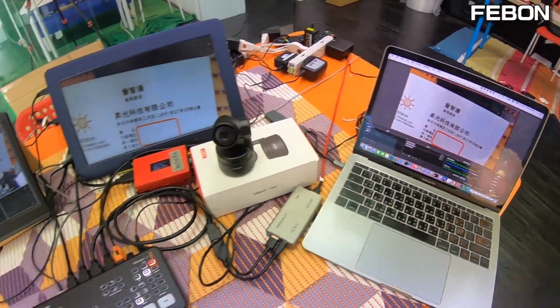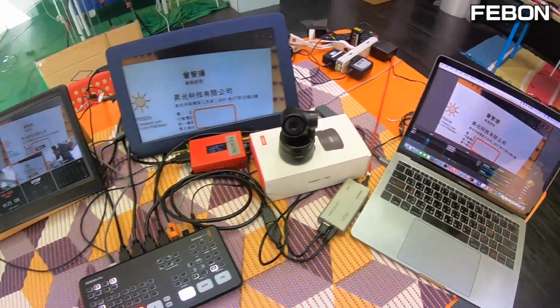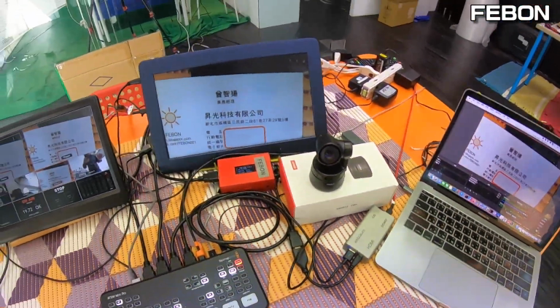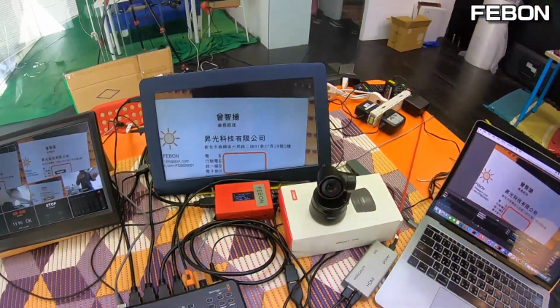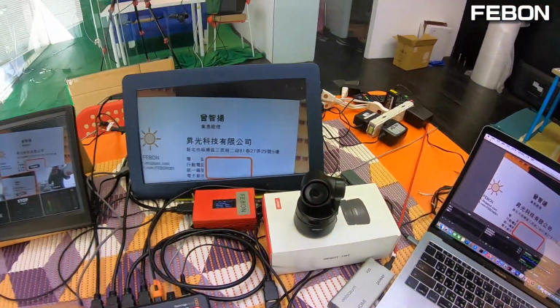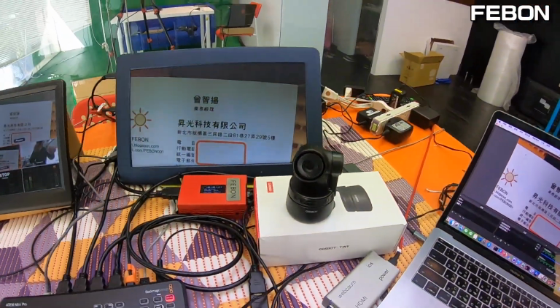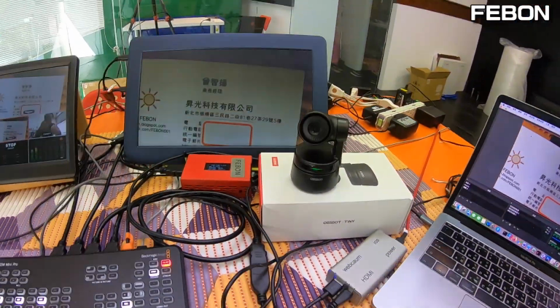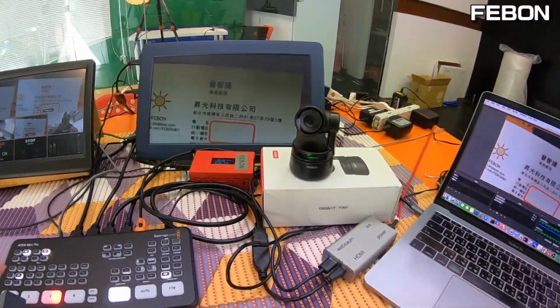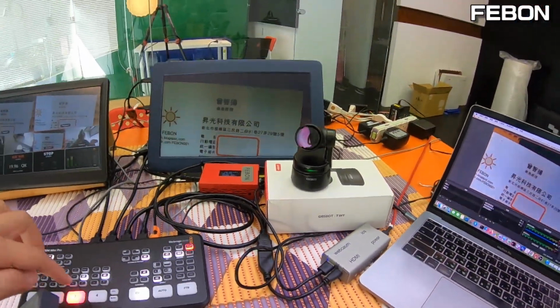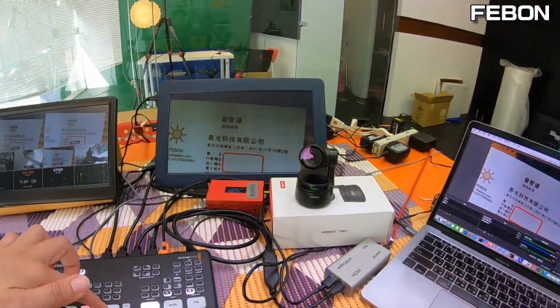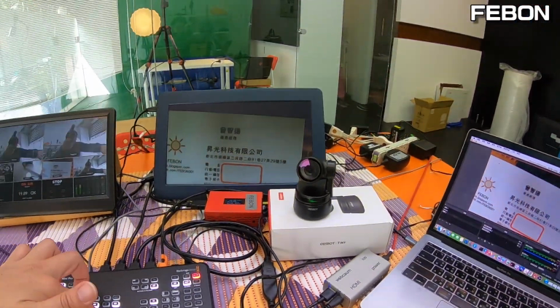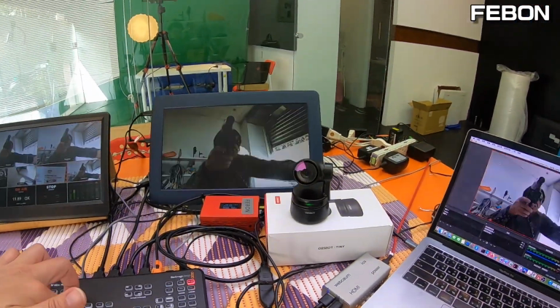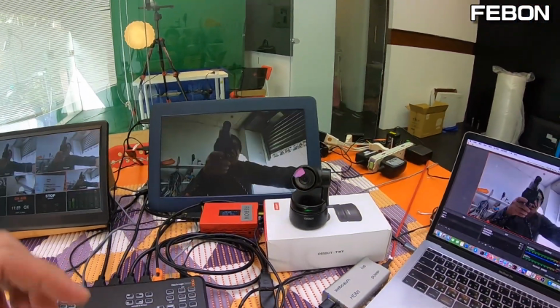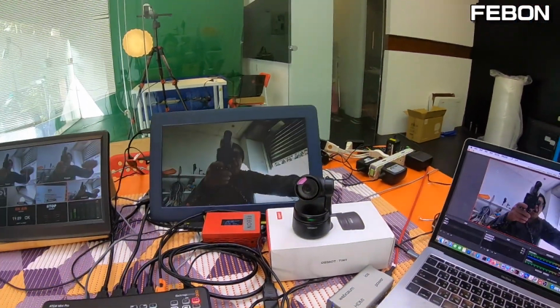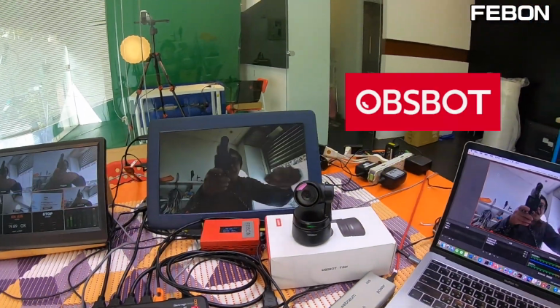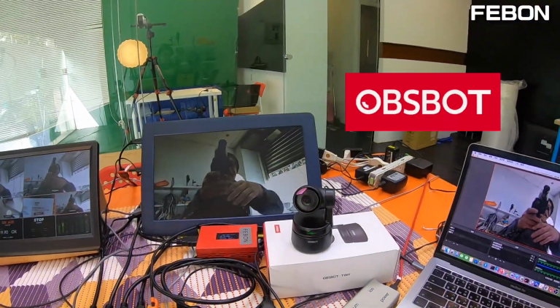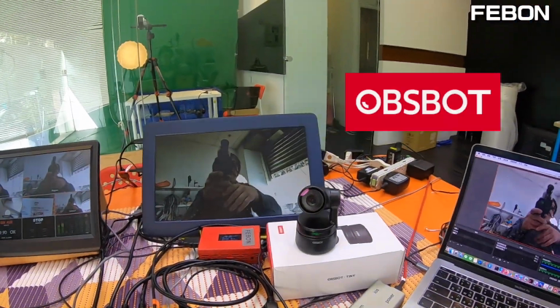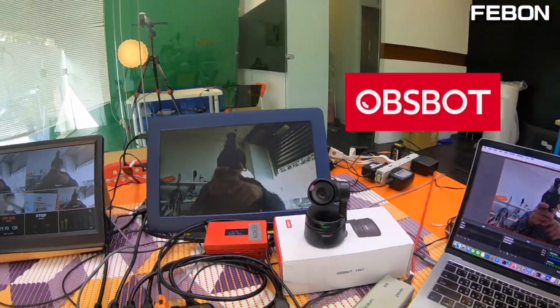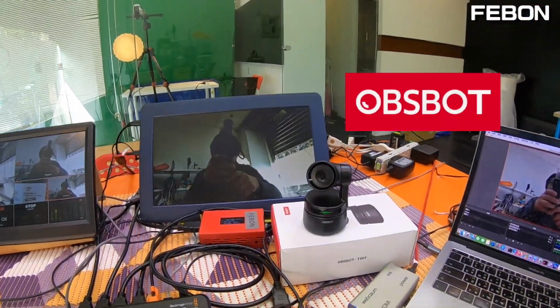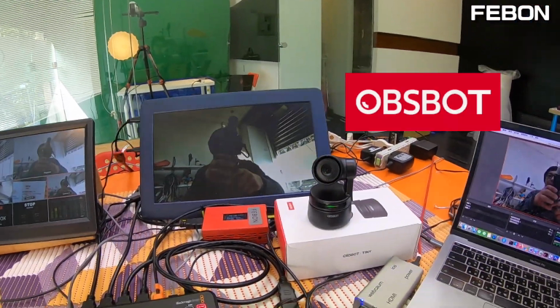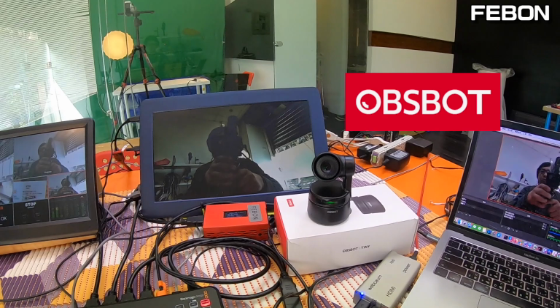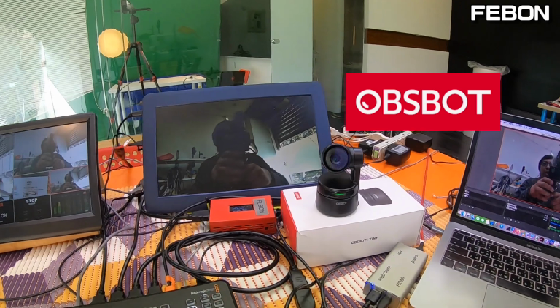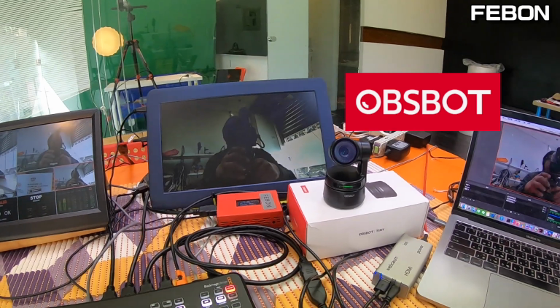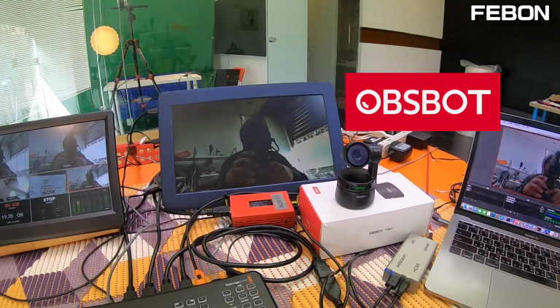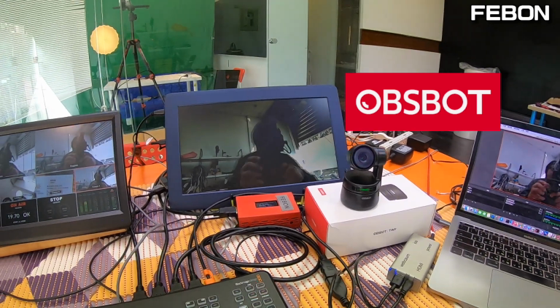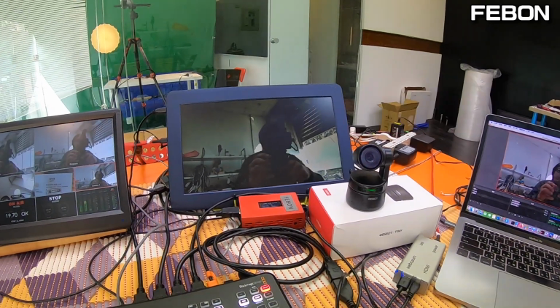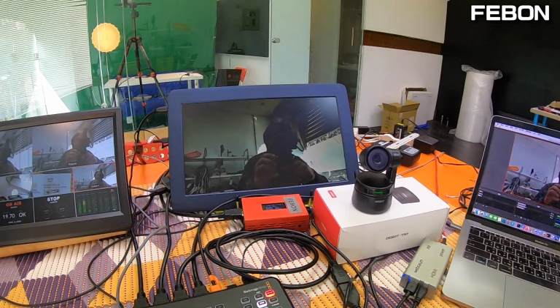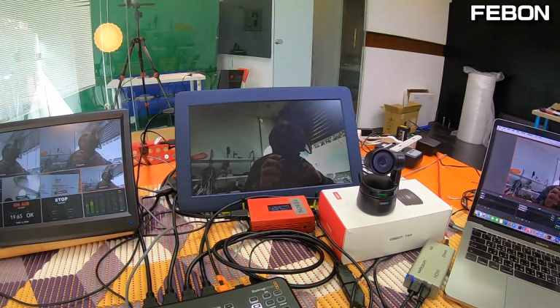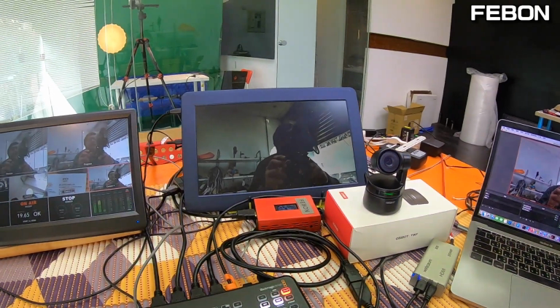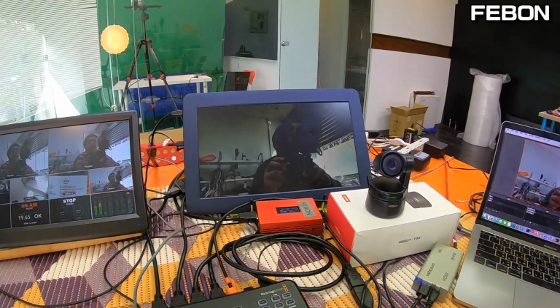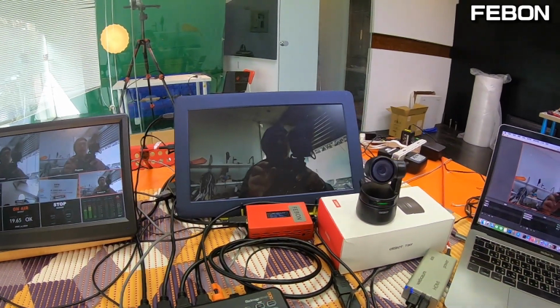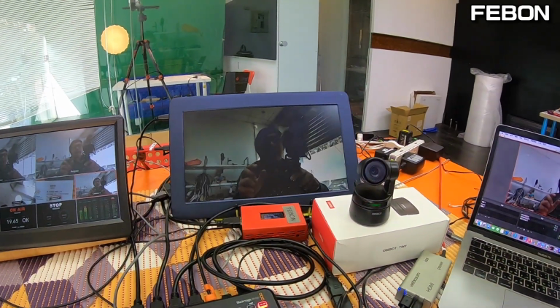The fourth camera is the OBS Bot Tiny — you can use AI control with this camera.